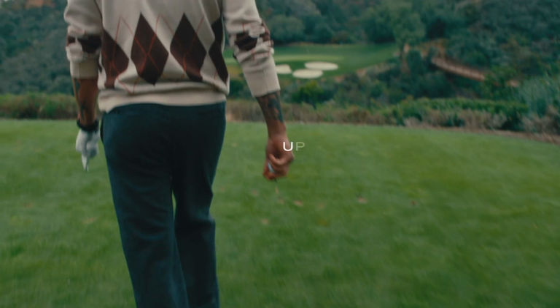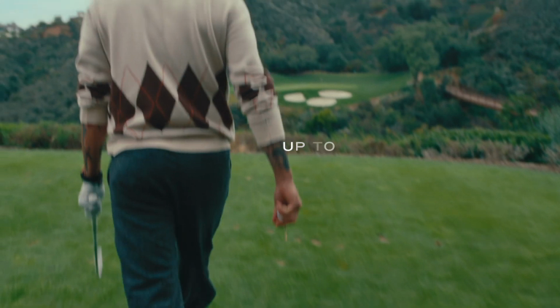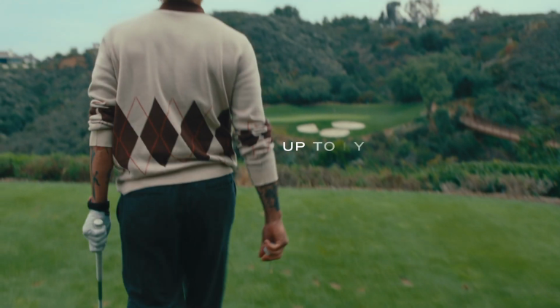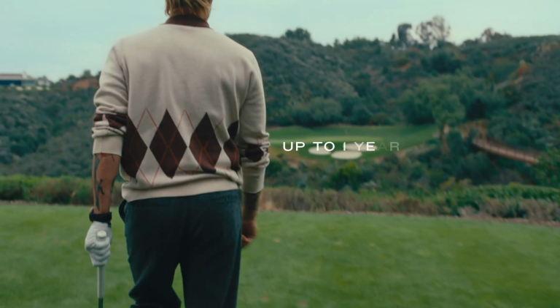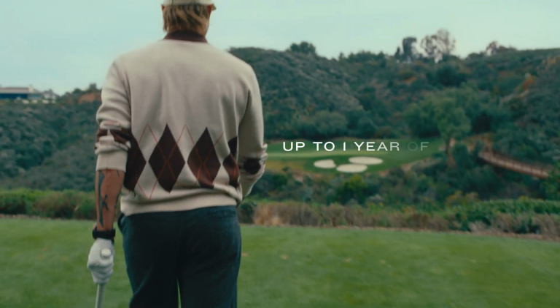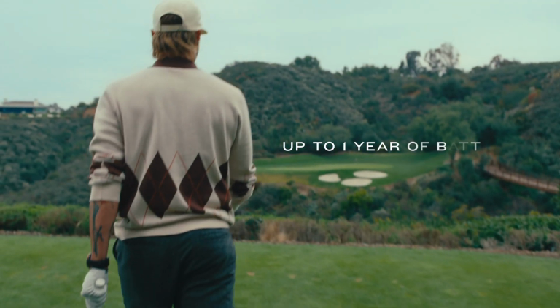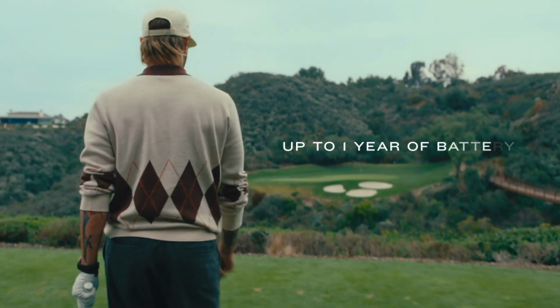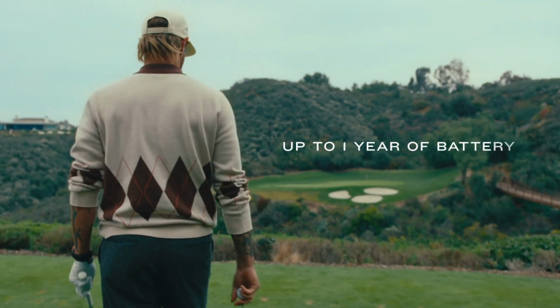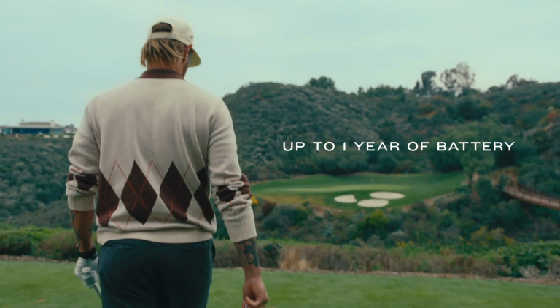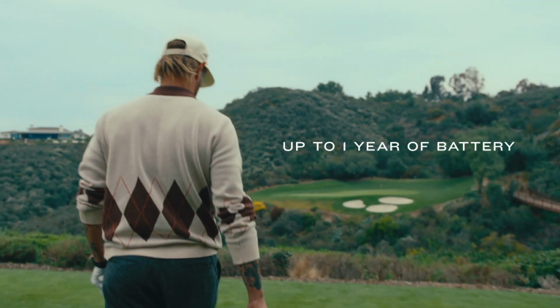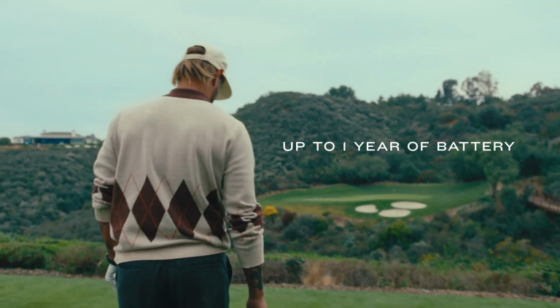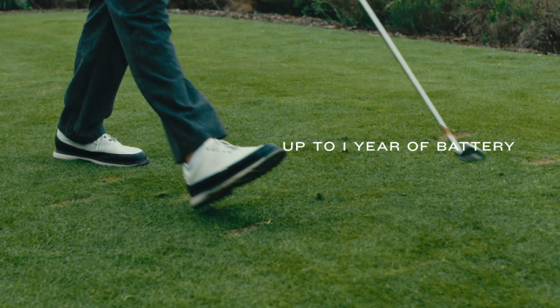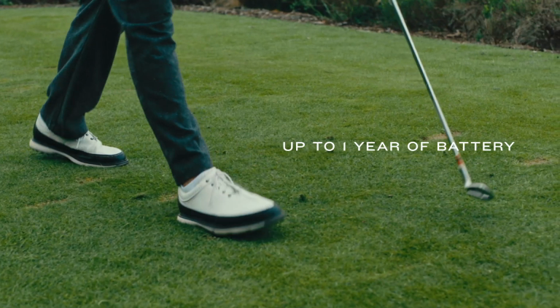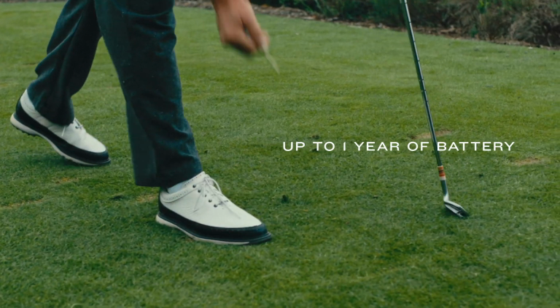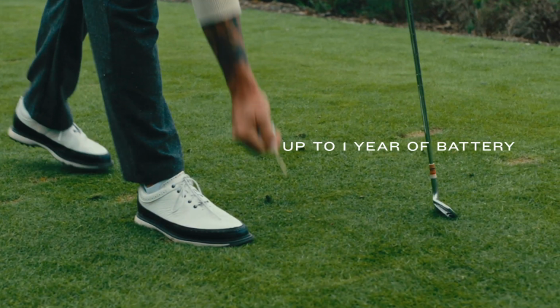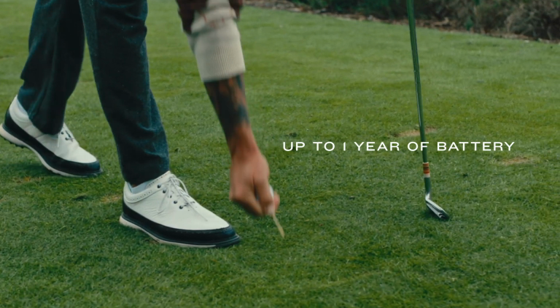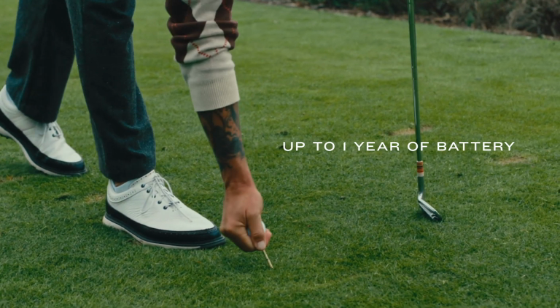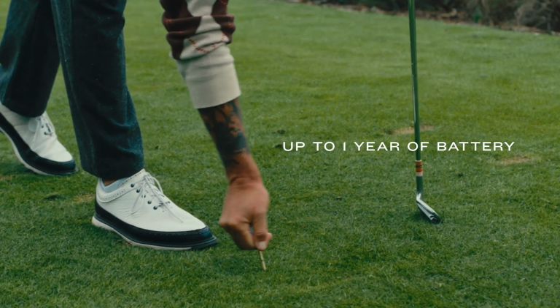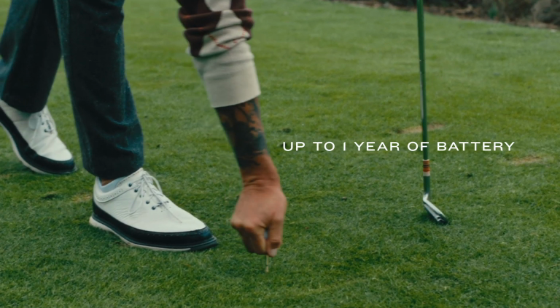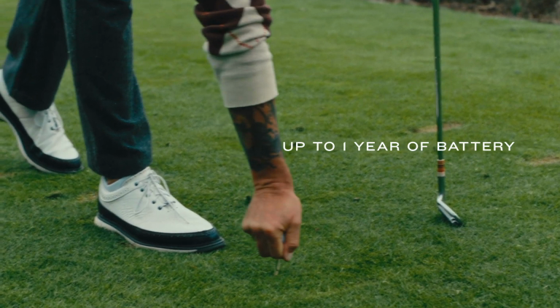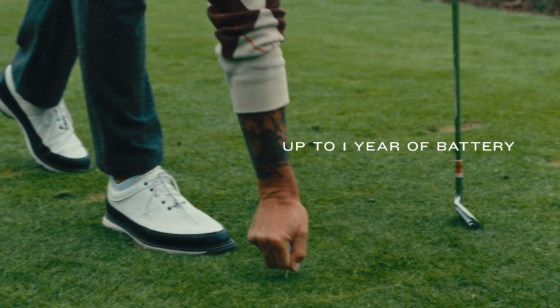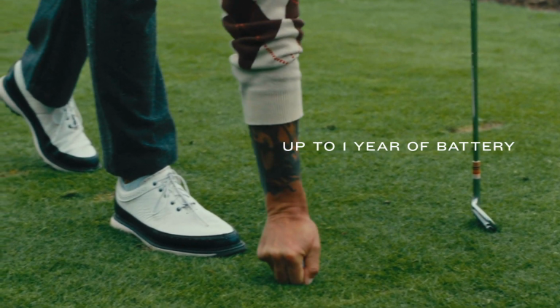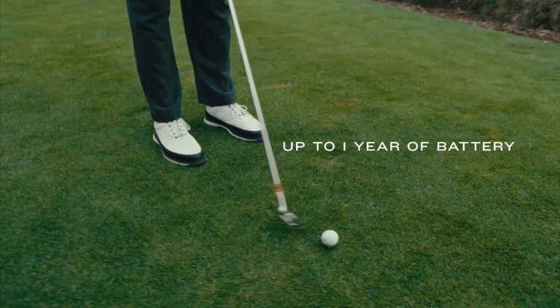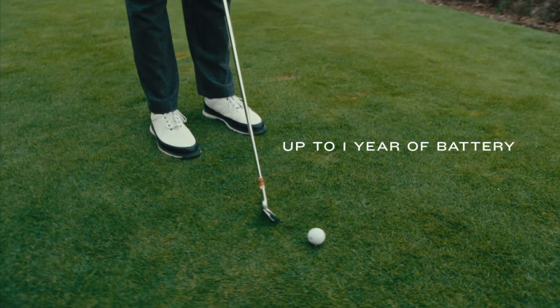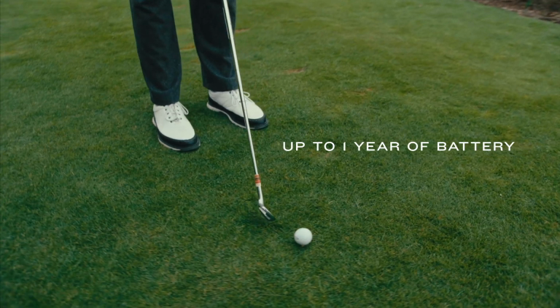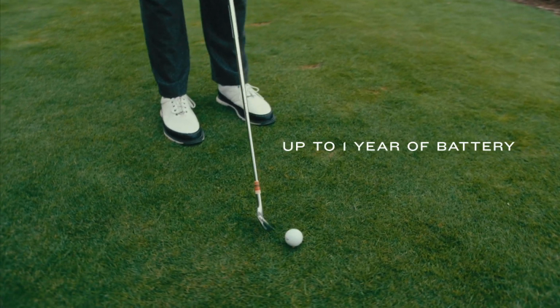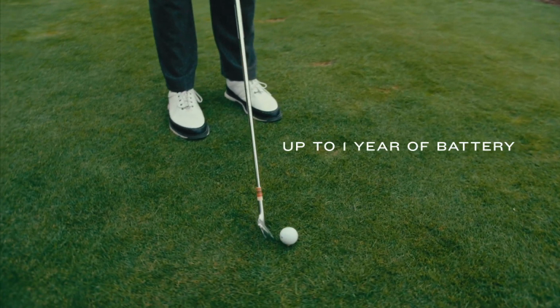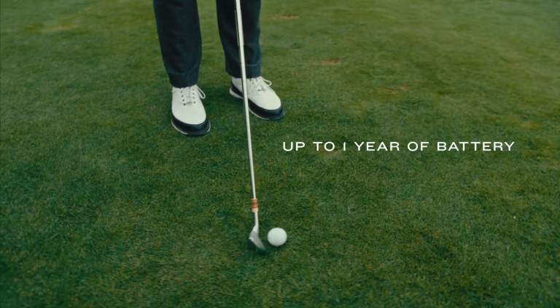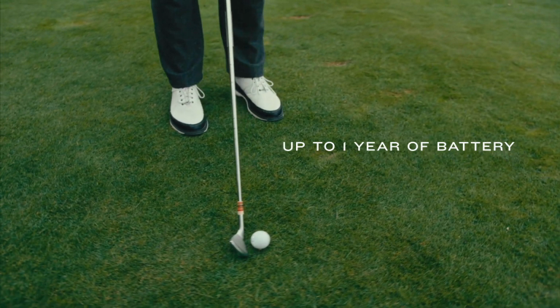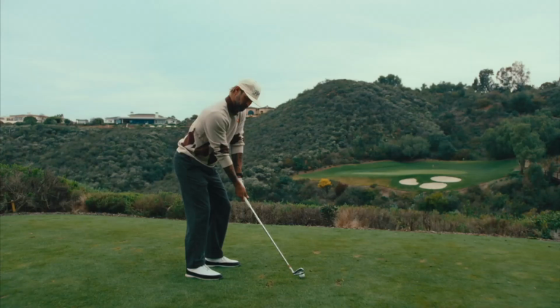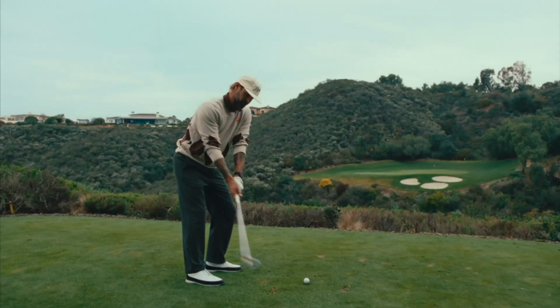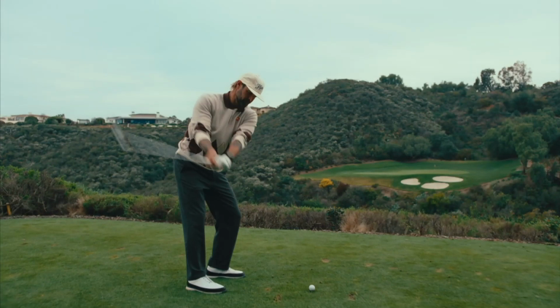And with up to a year of play, you can go round after round on a single battery.